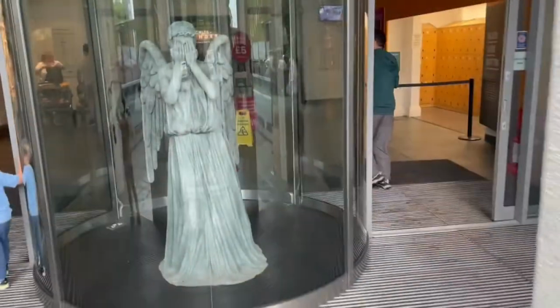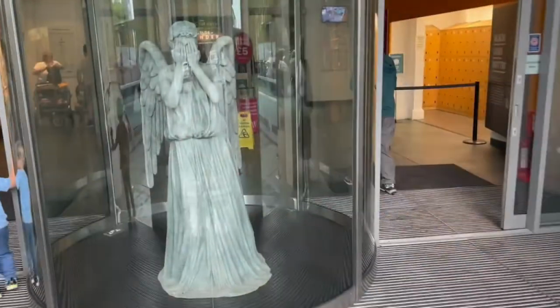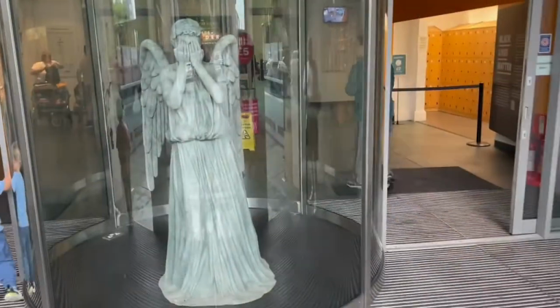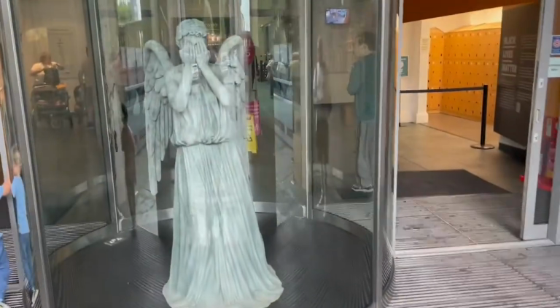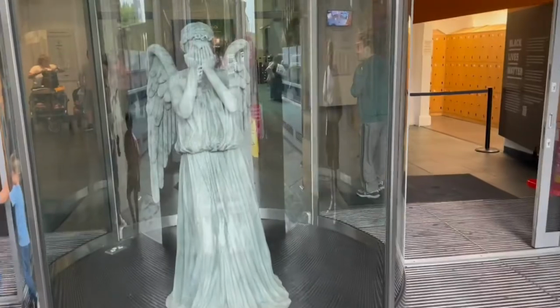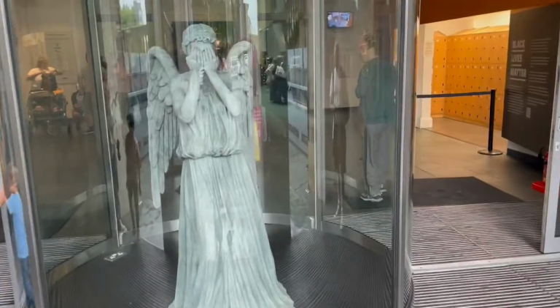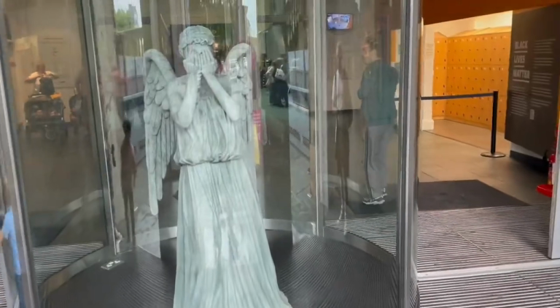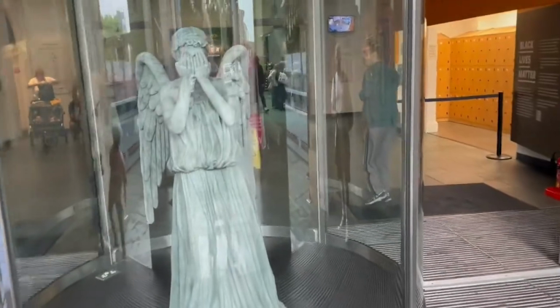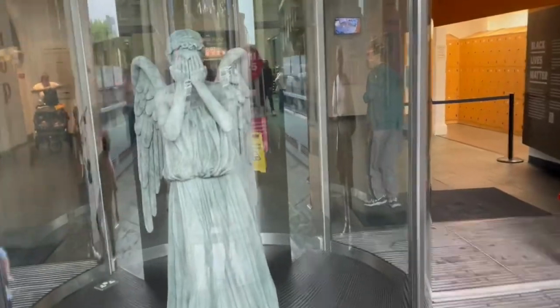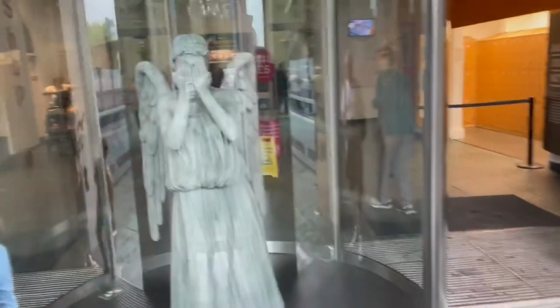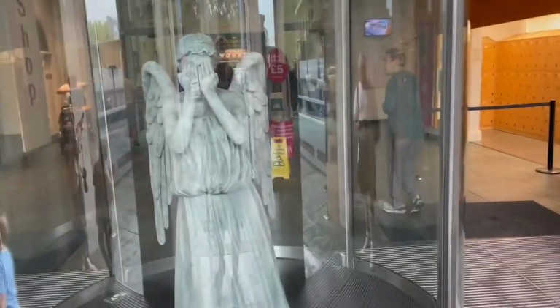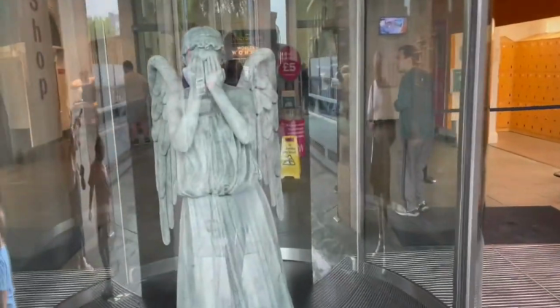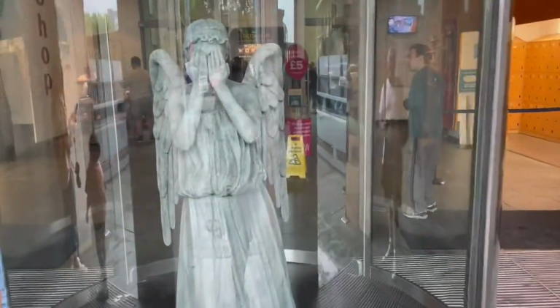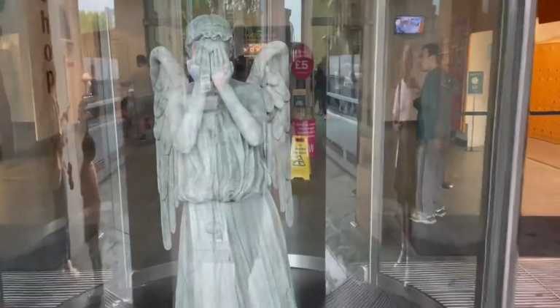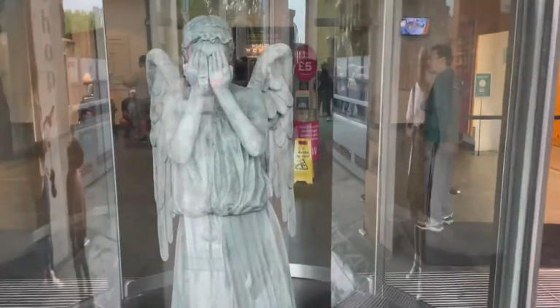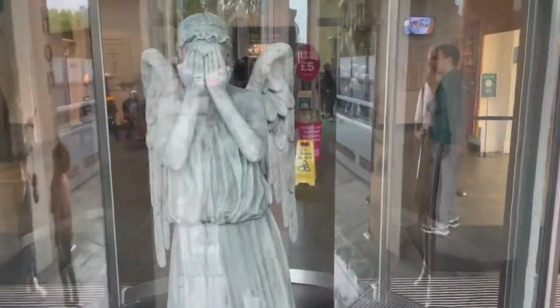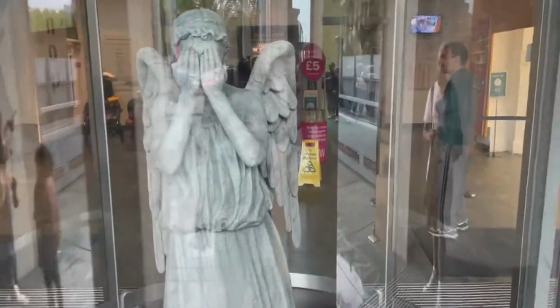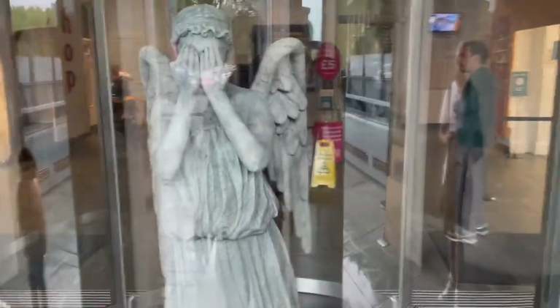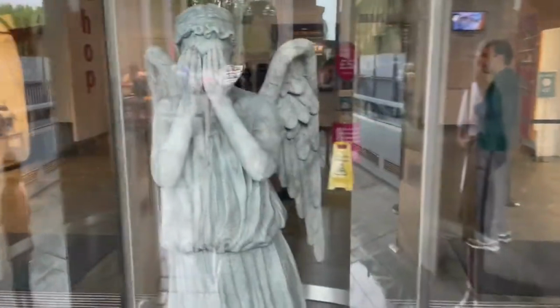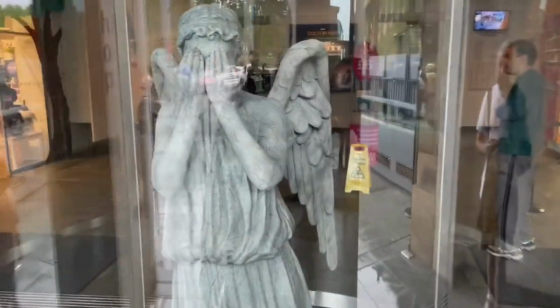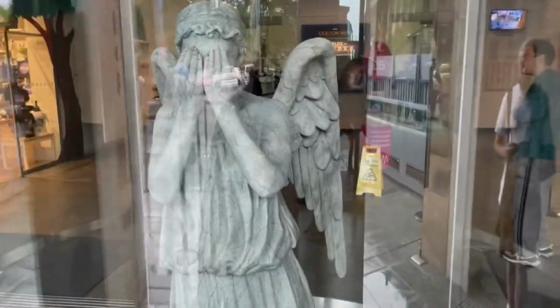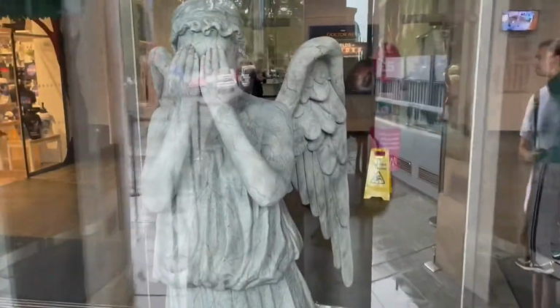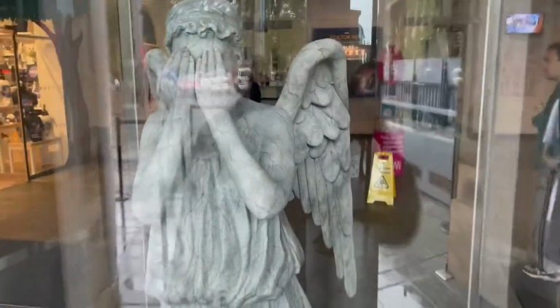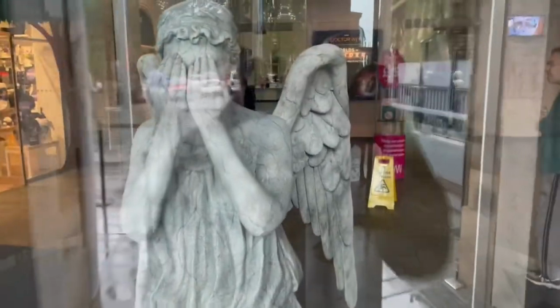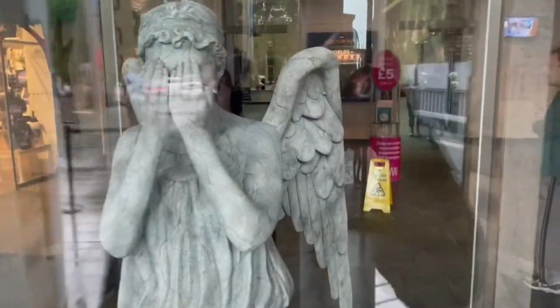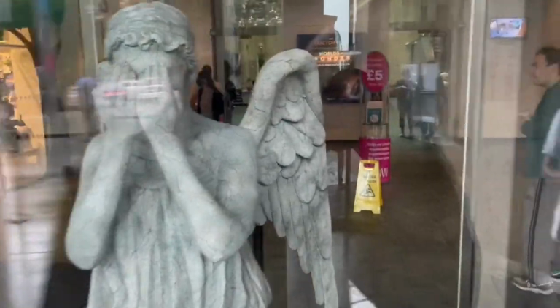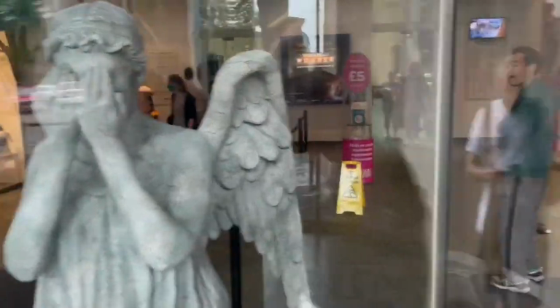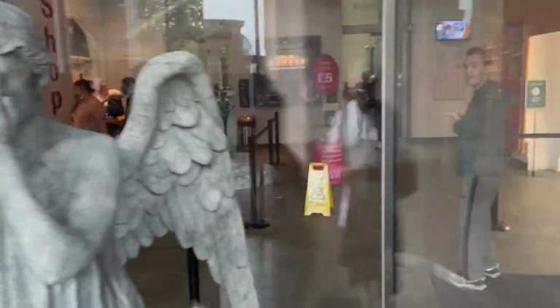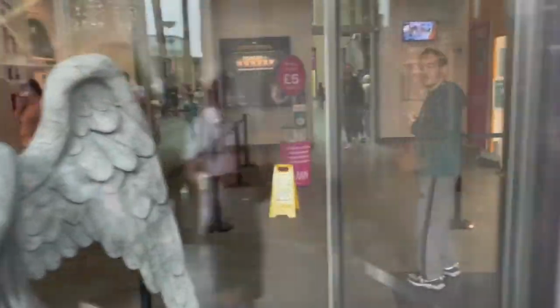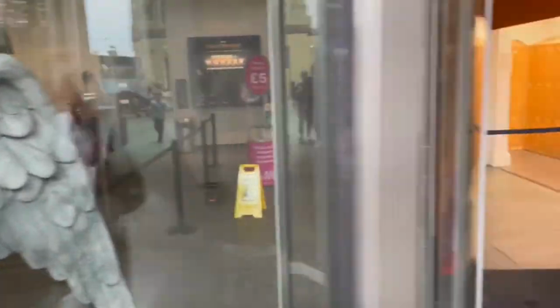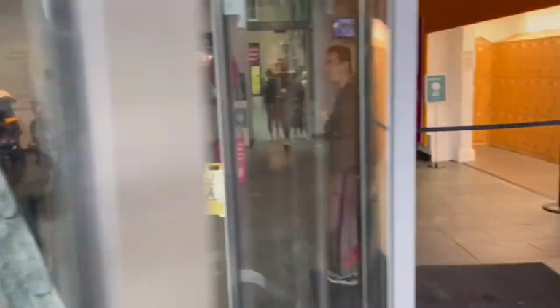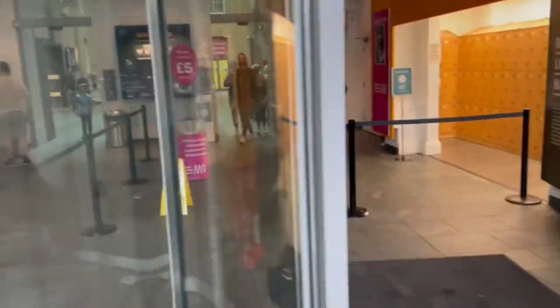The first thing that greets you as you come in is this rather scary looking weeping angel, thankfully behind glass.